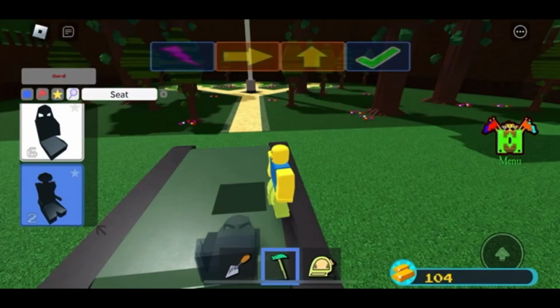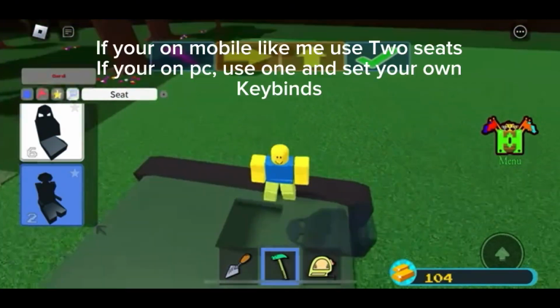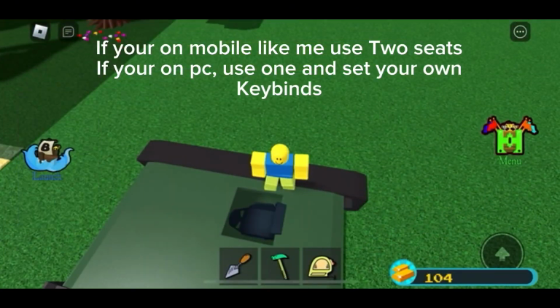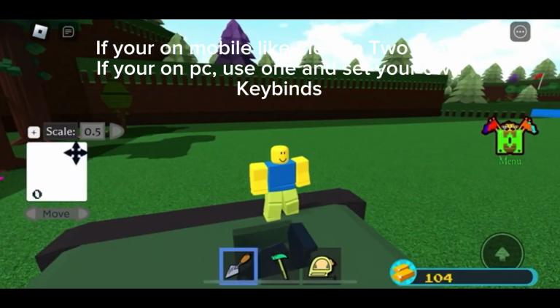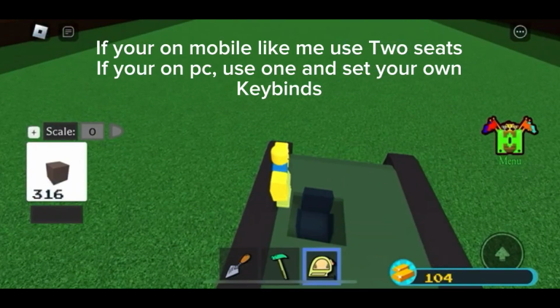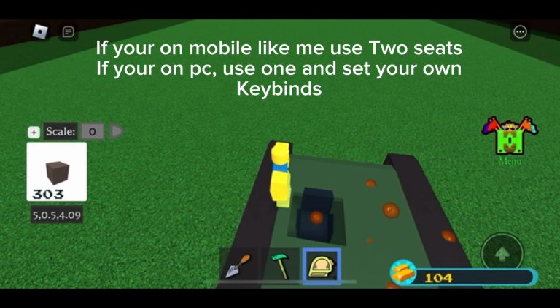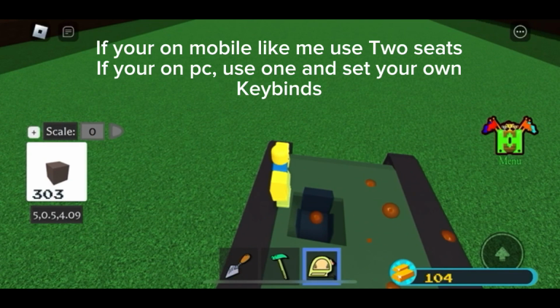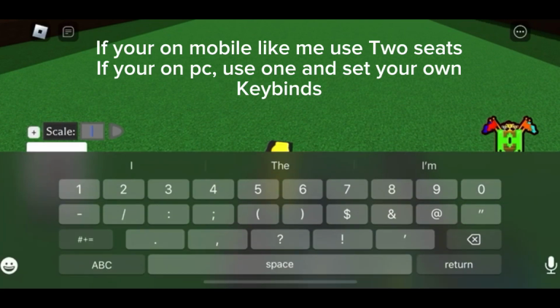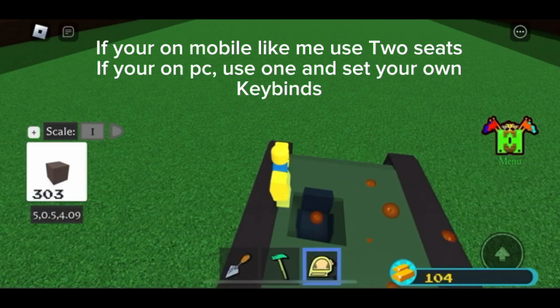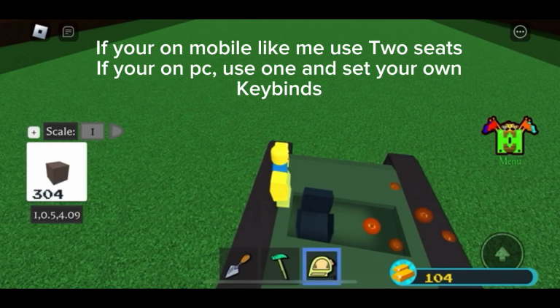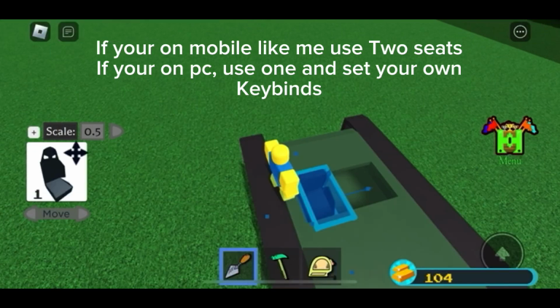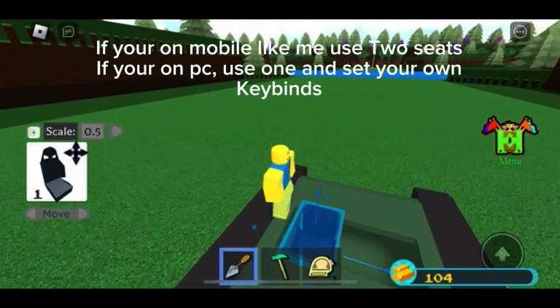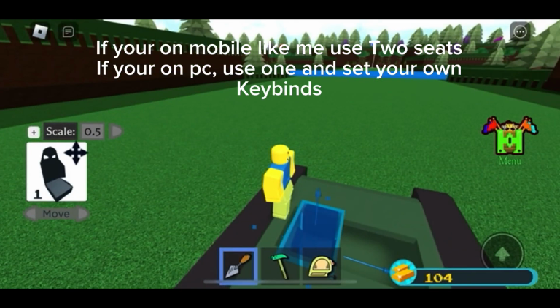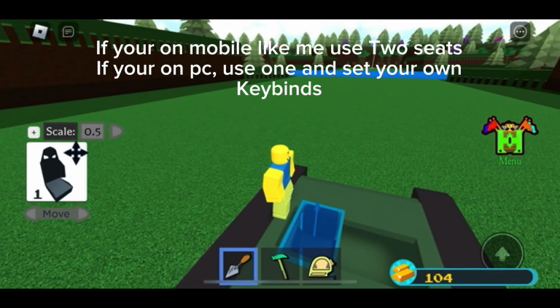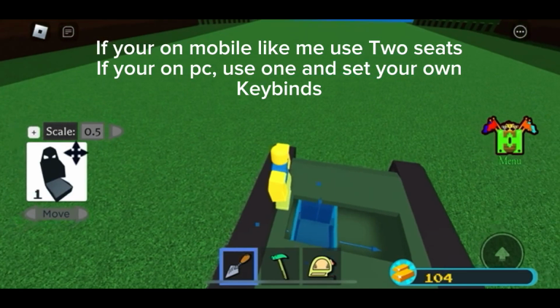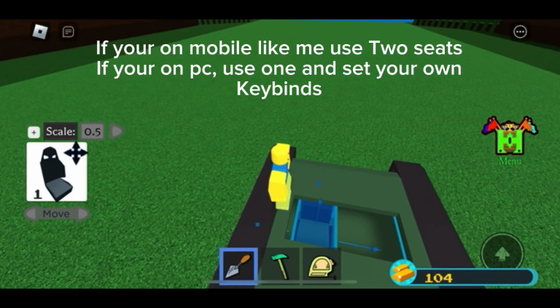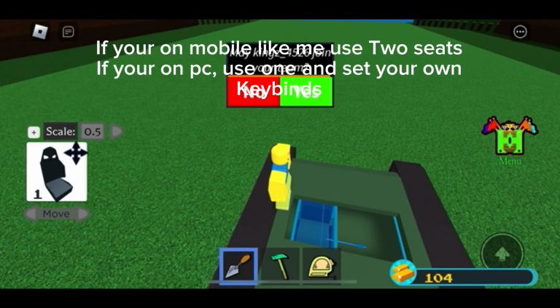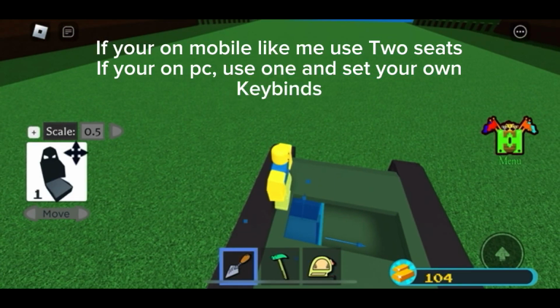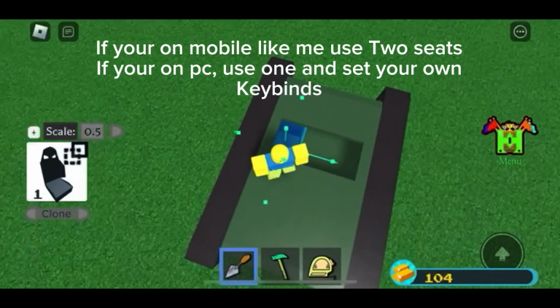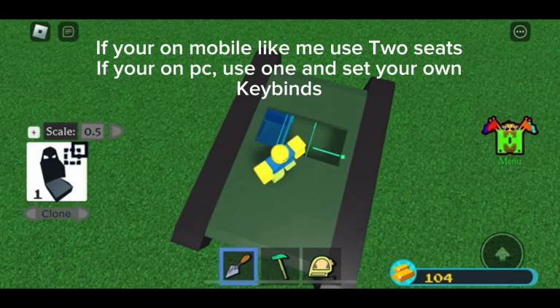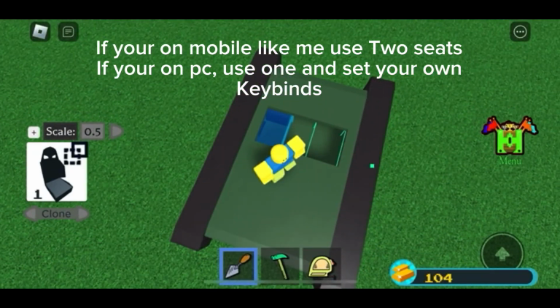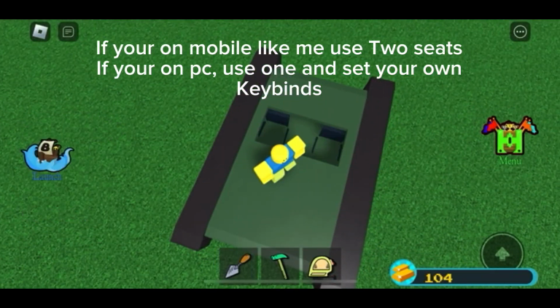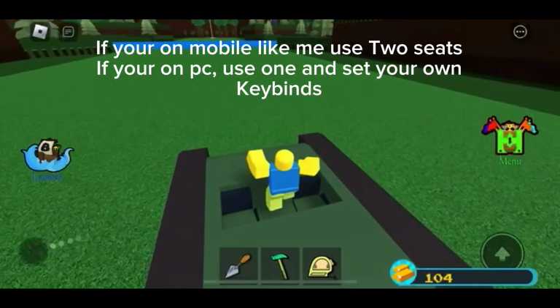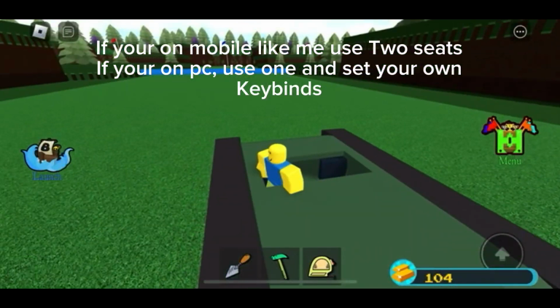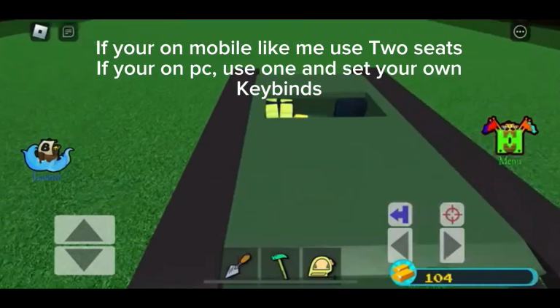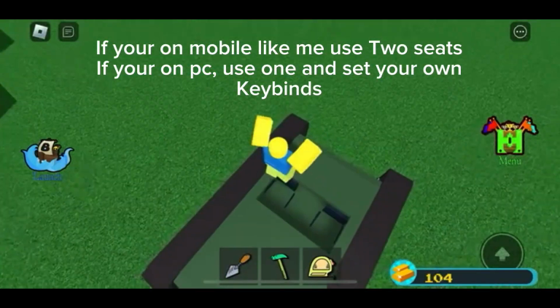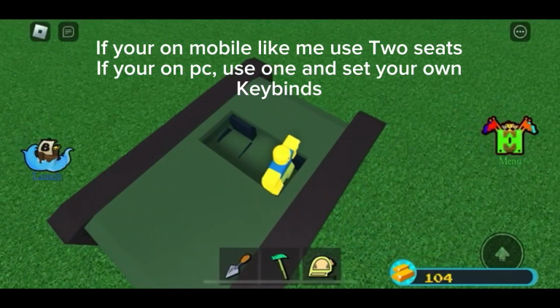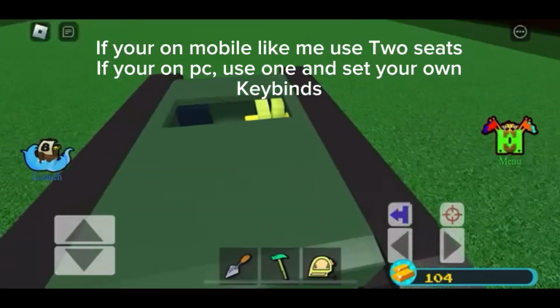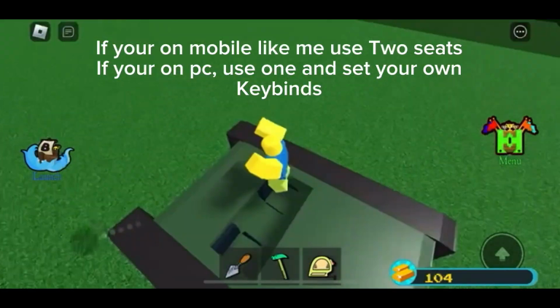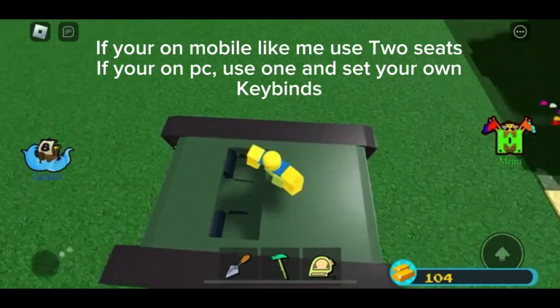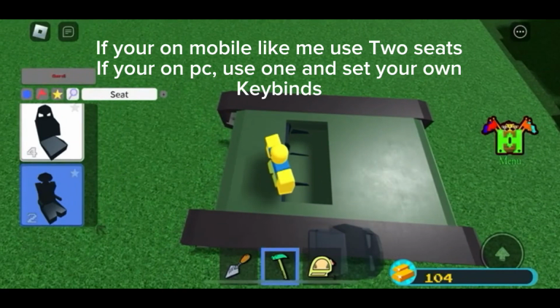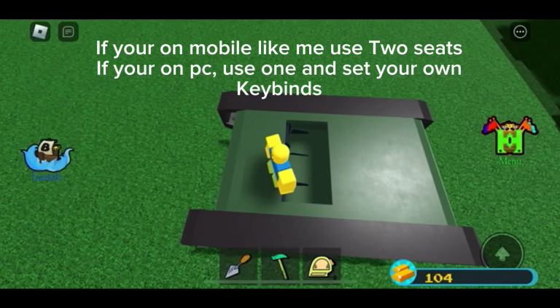If you're on mobile like me, use seats. If you're on PC, use one and set your own keybinds.